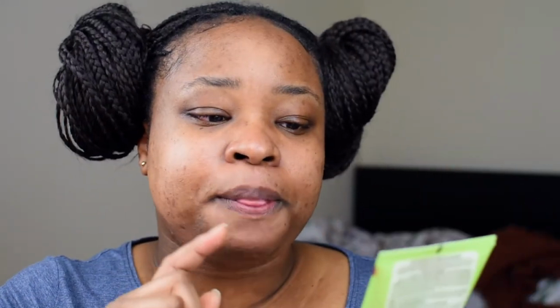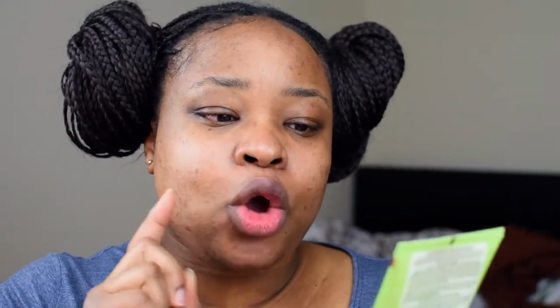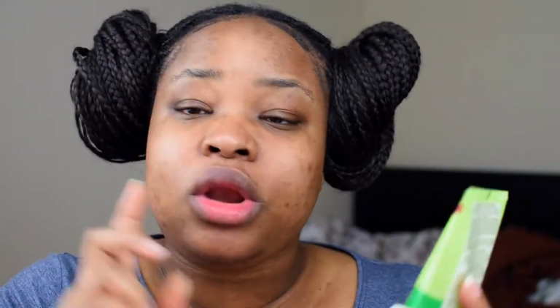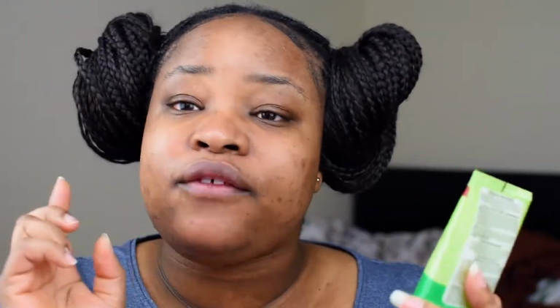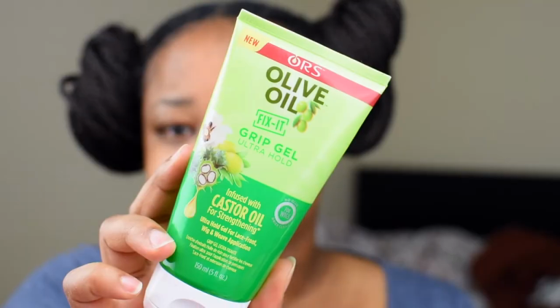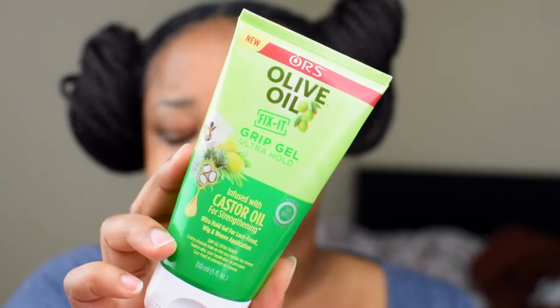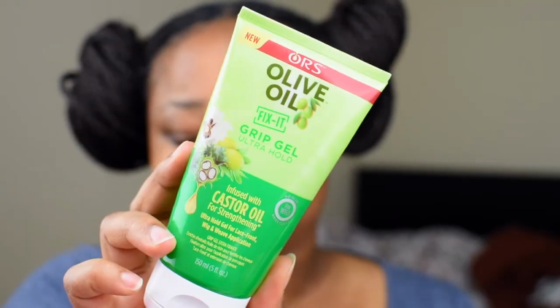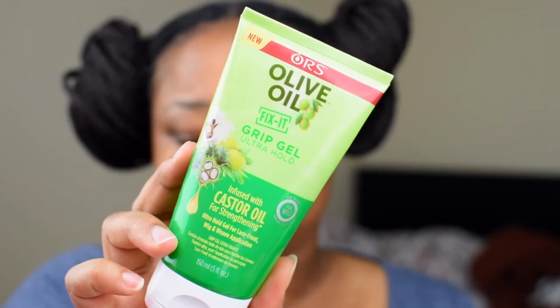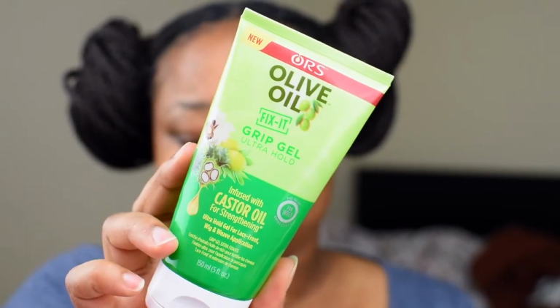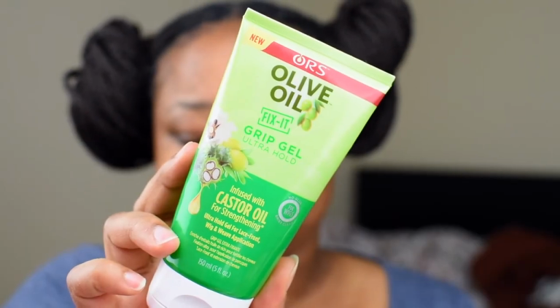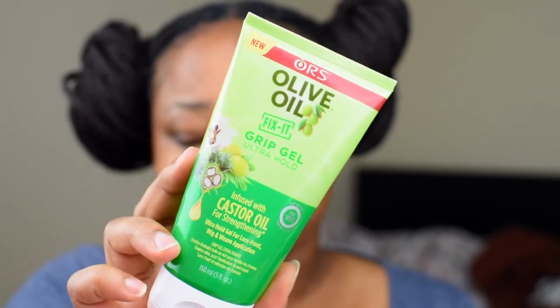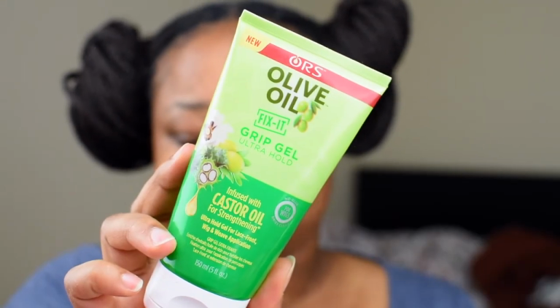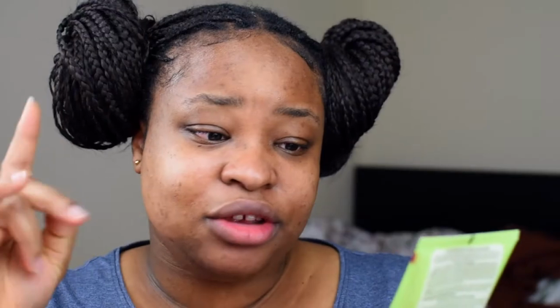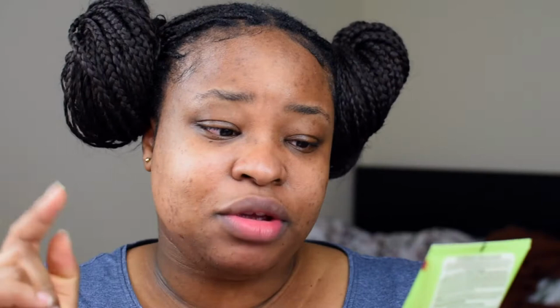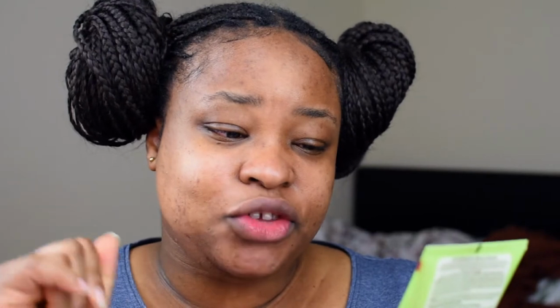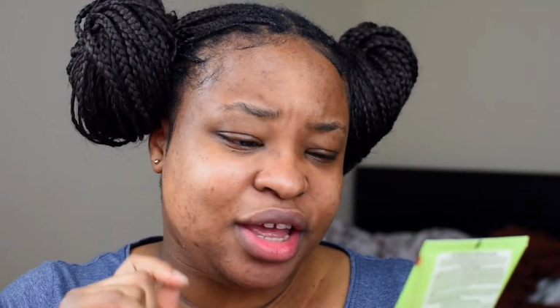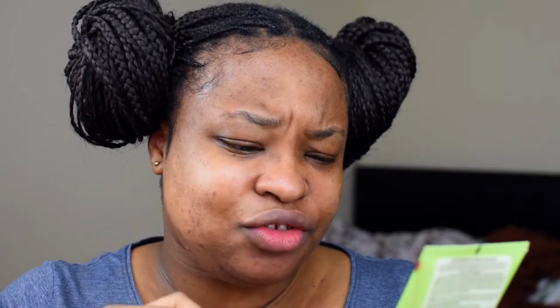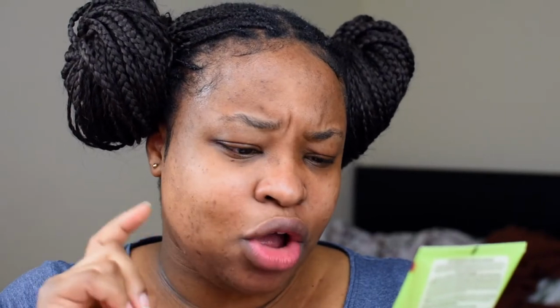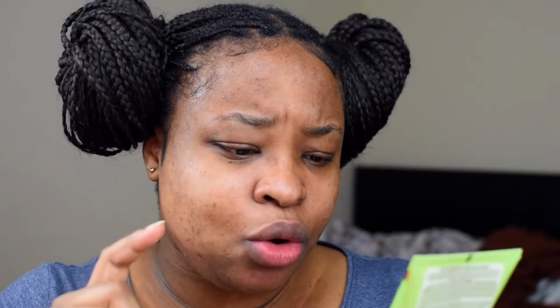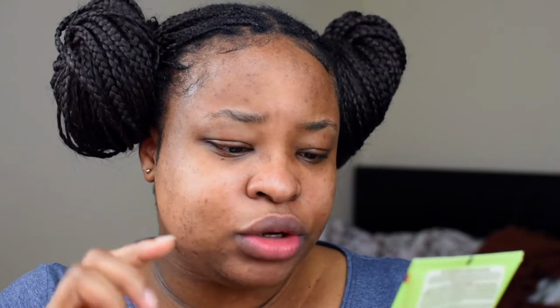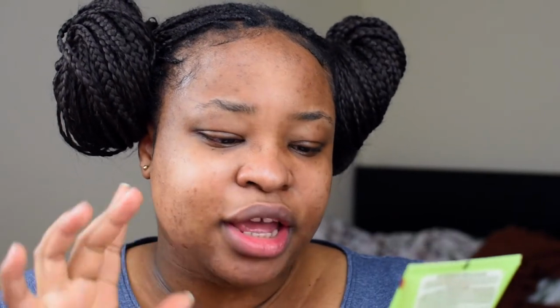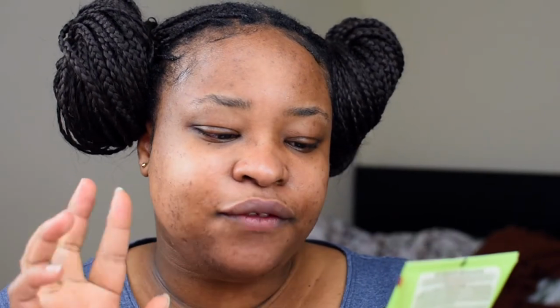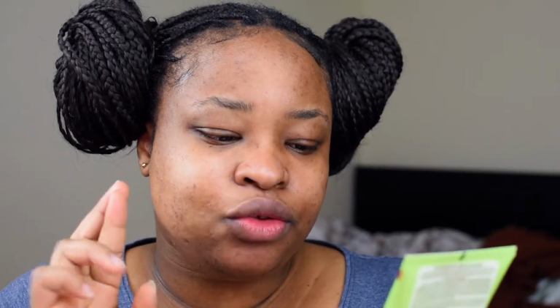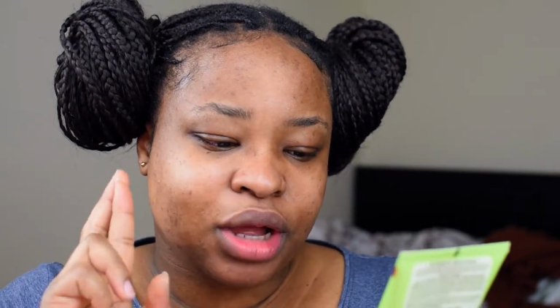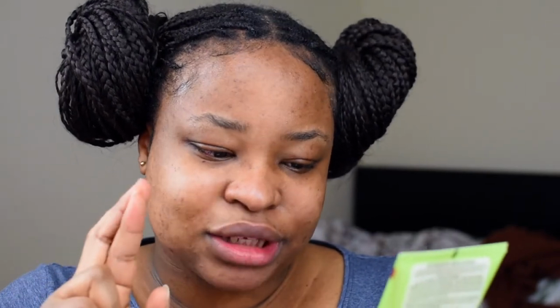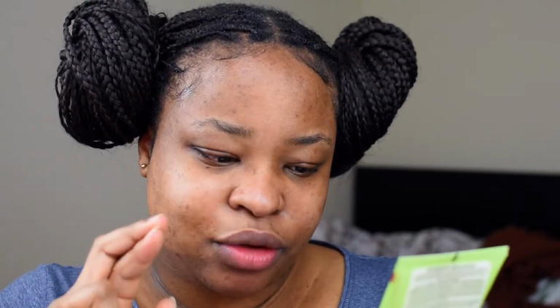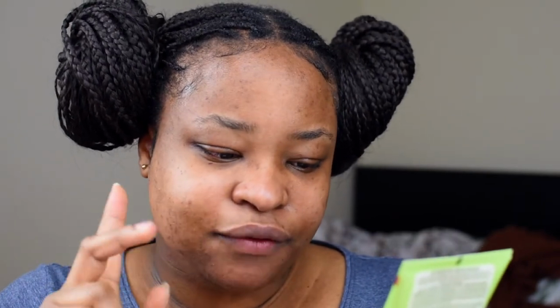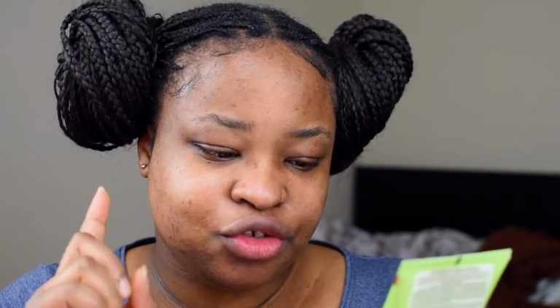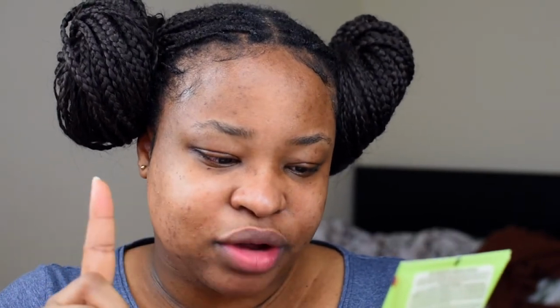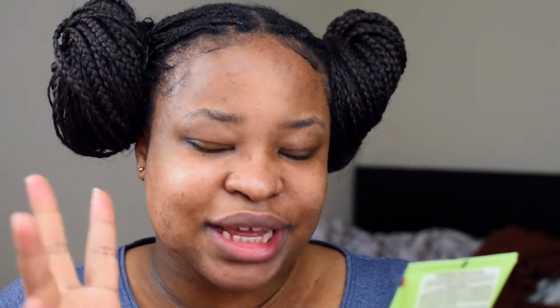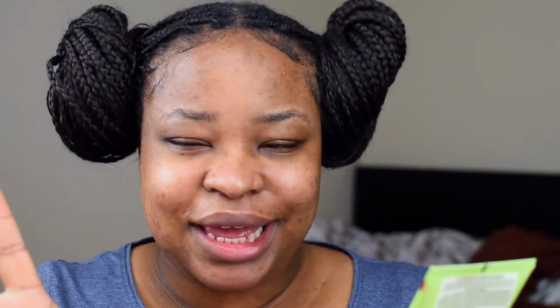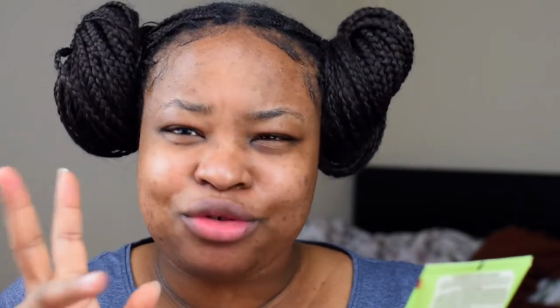This product is the Olive Oil Fix-It Grip Gel Extra Hold, infused with castor oil — great for straight-back styles.